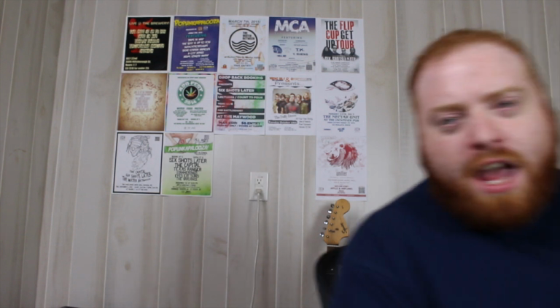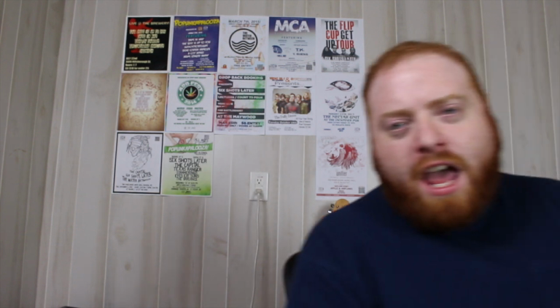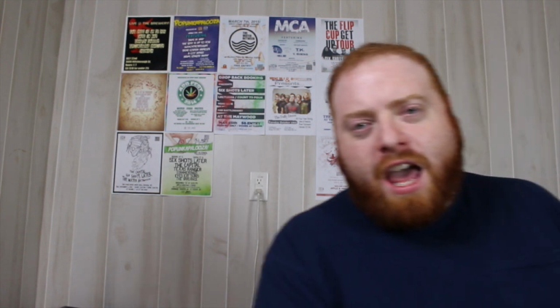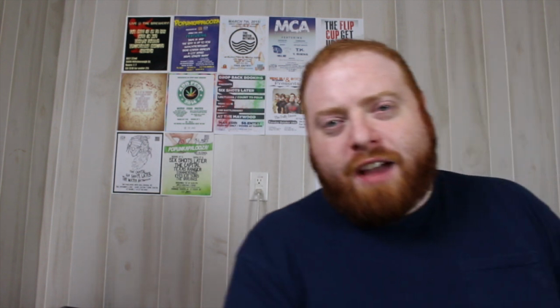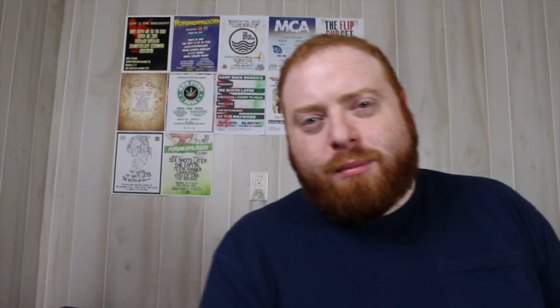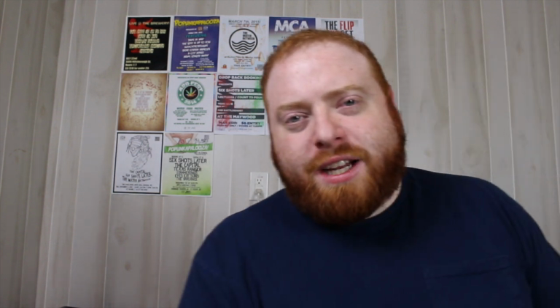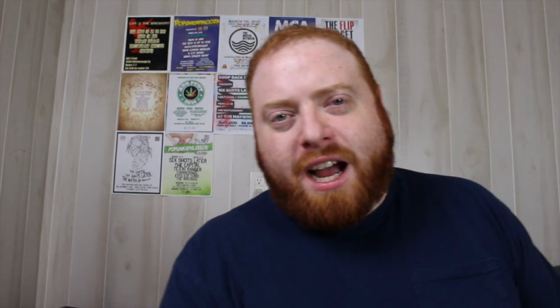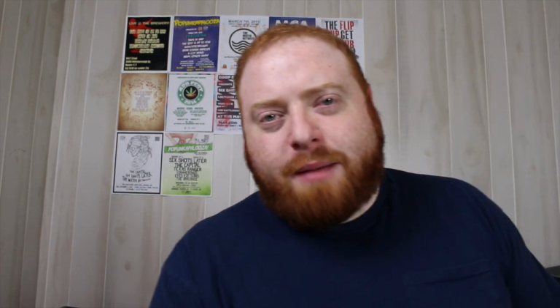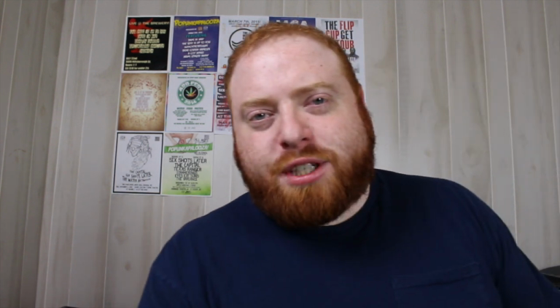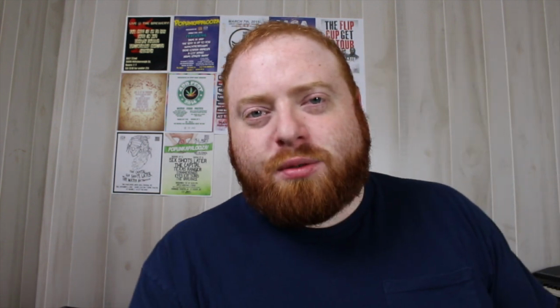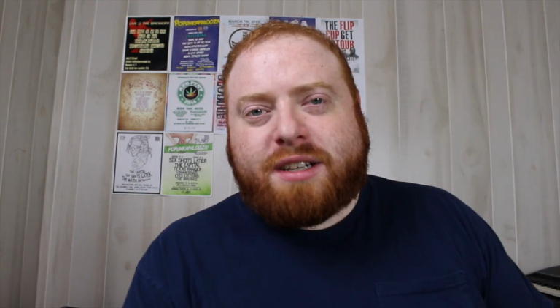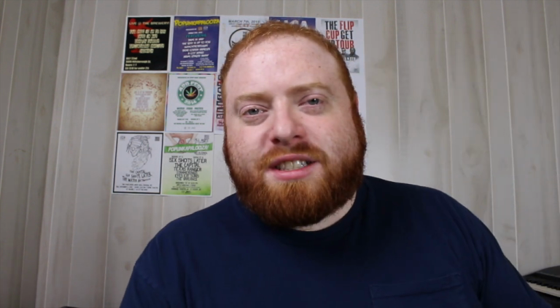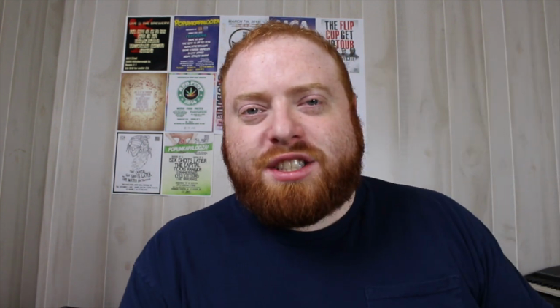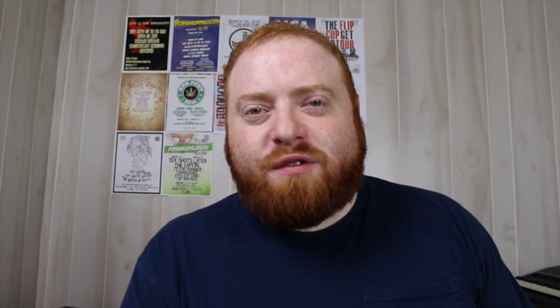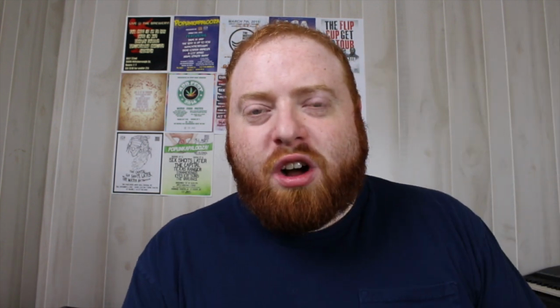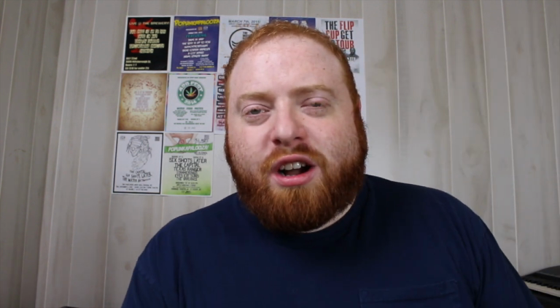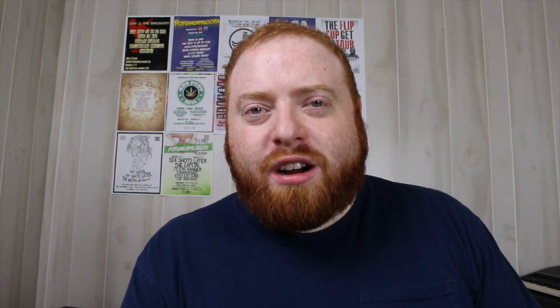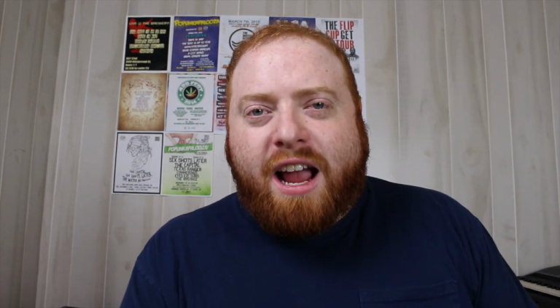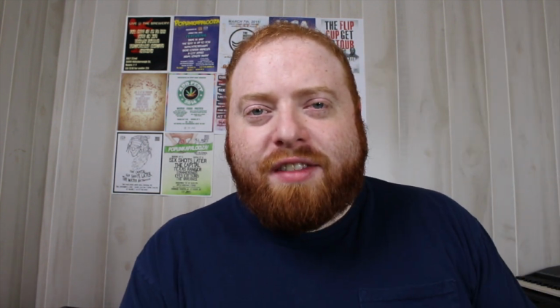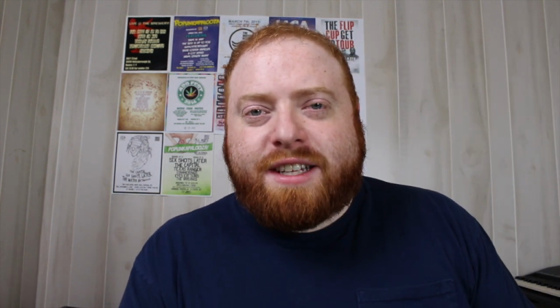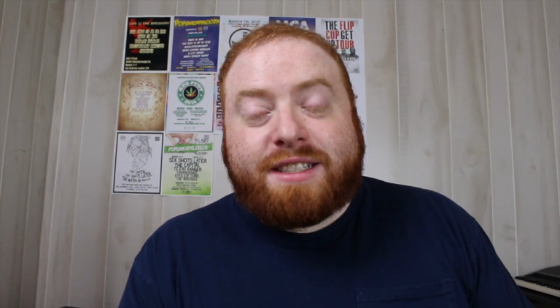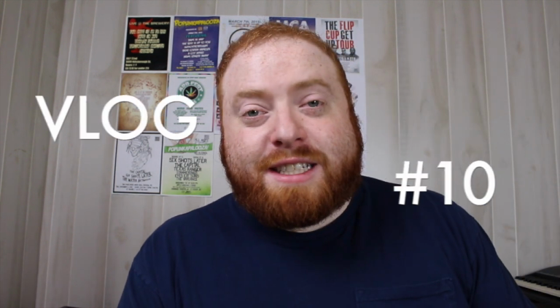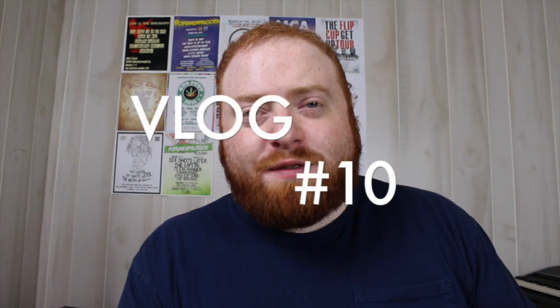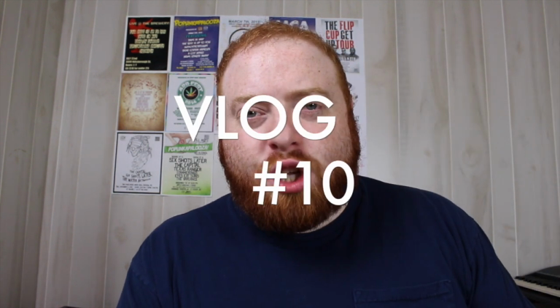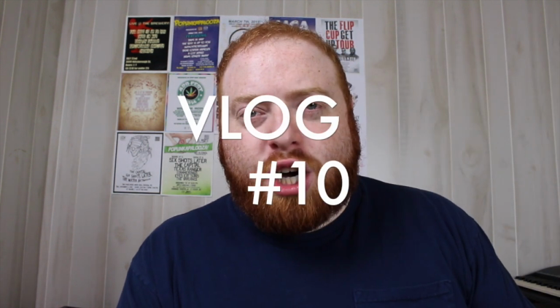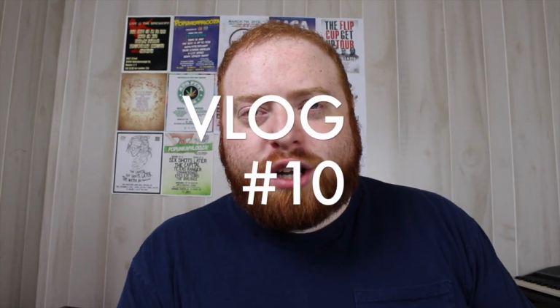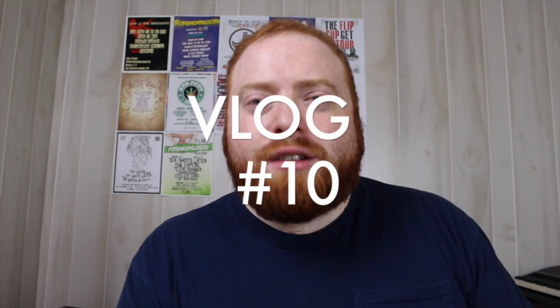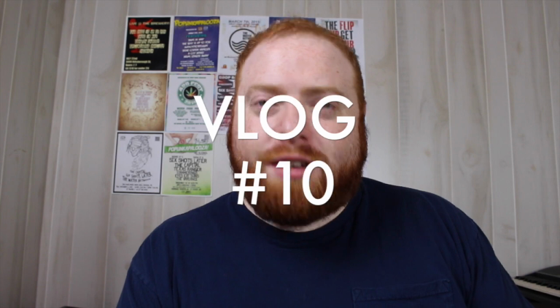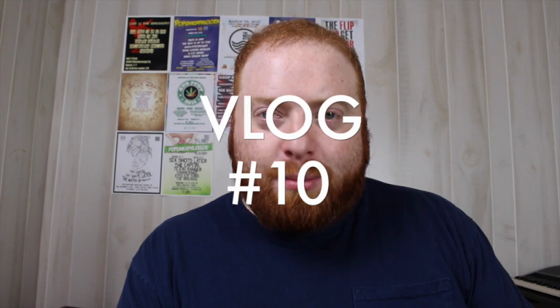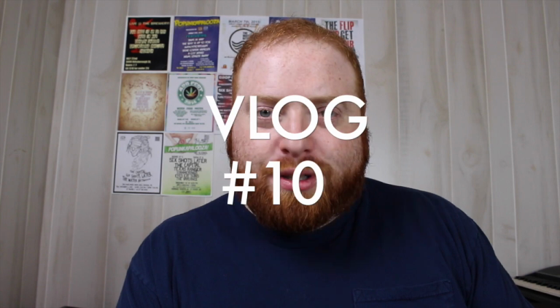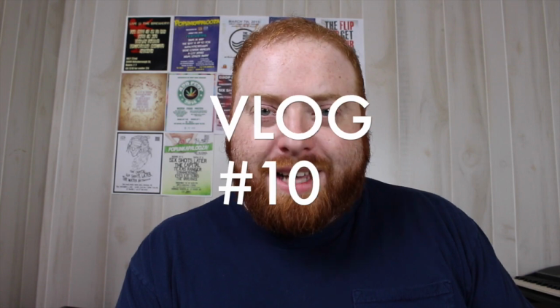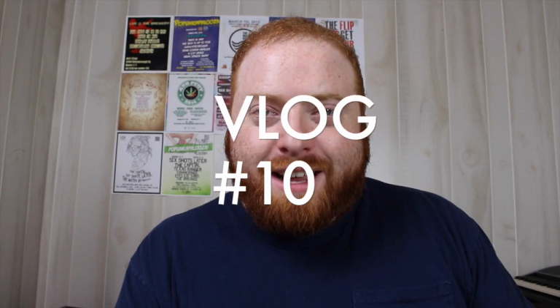Hey everybody, I am Jarrett Ross, the Genie Vlogger, and this is blog number 10.